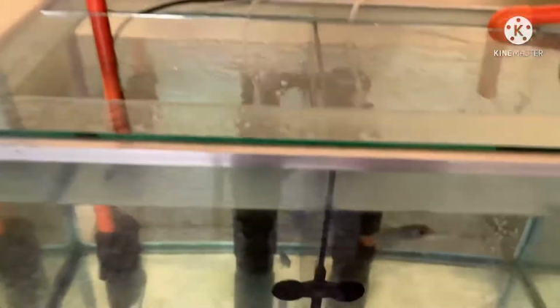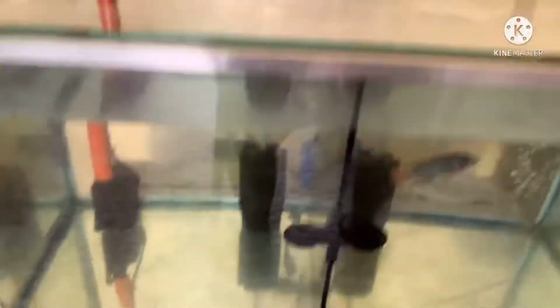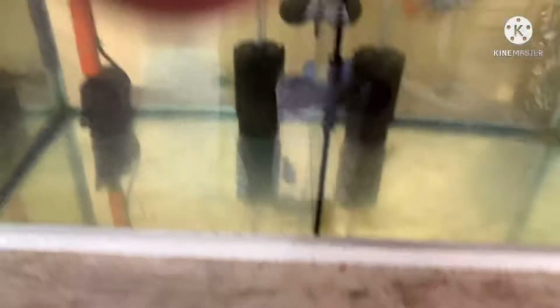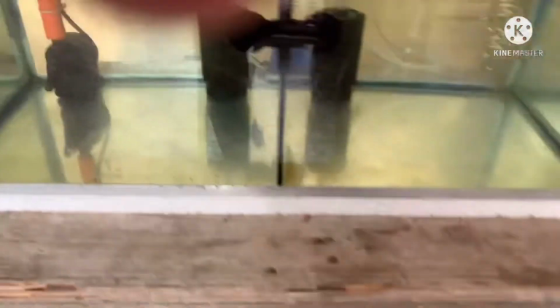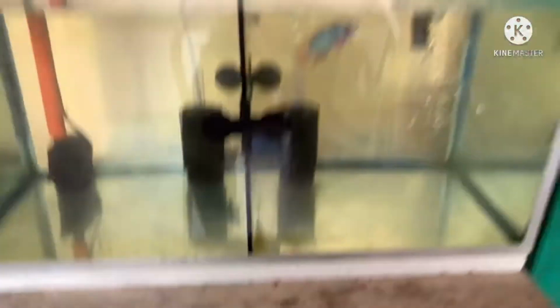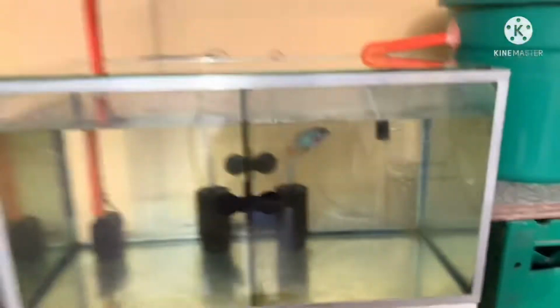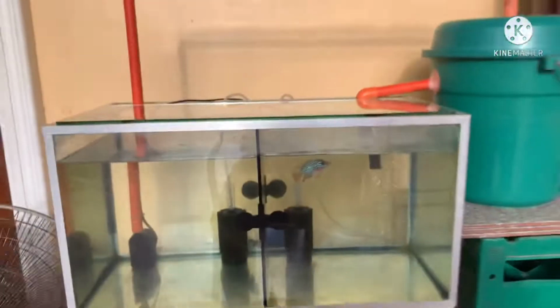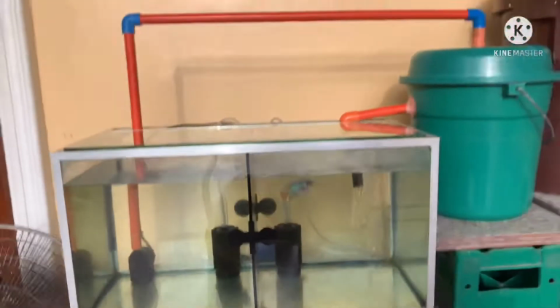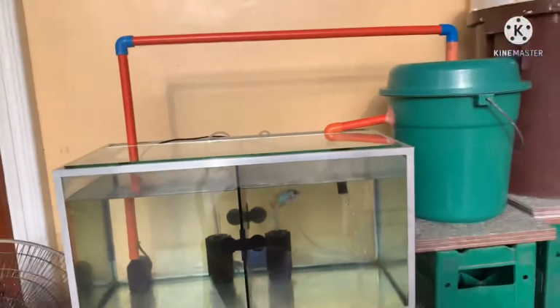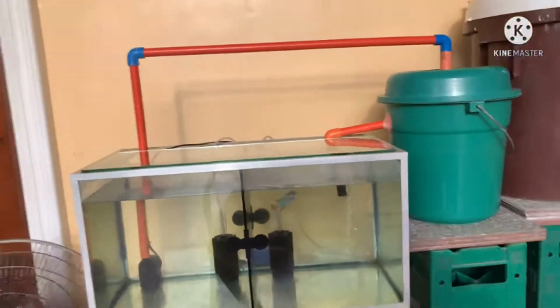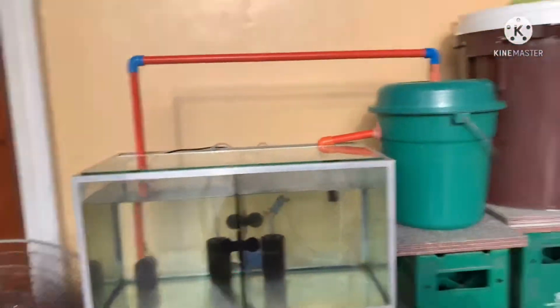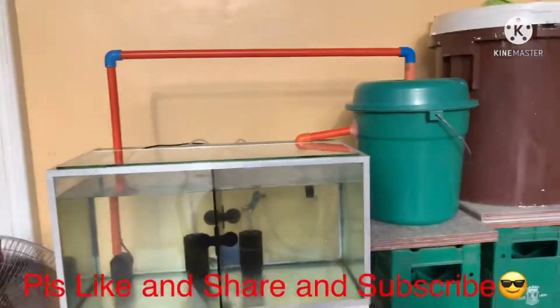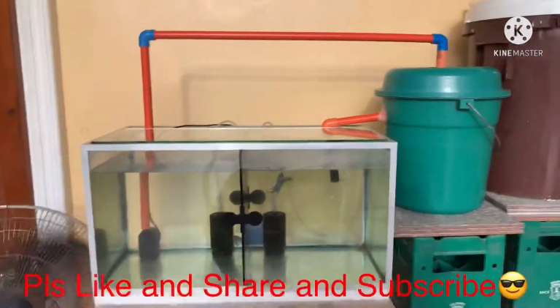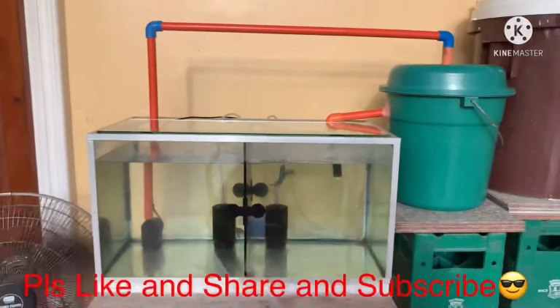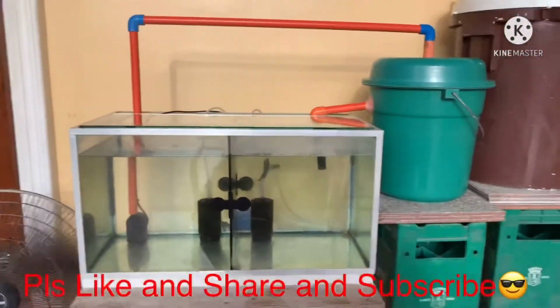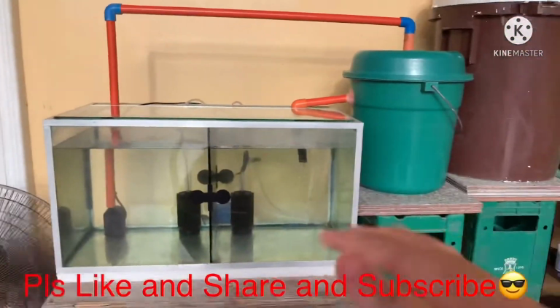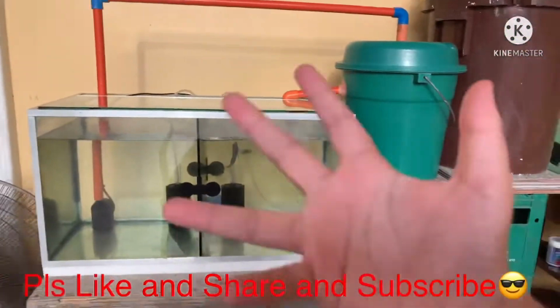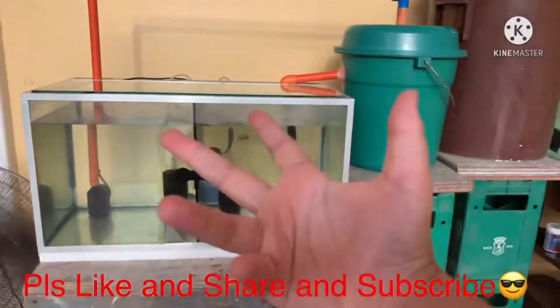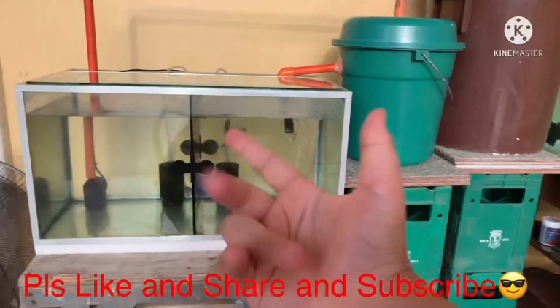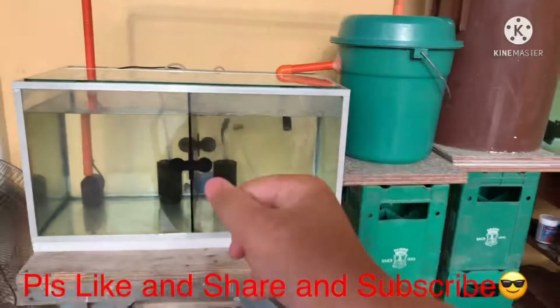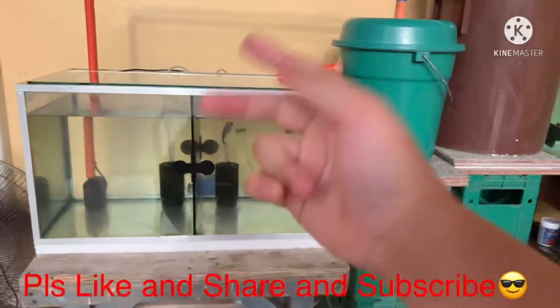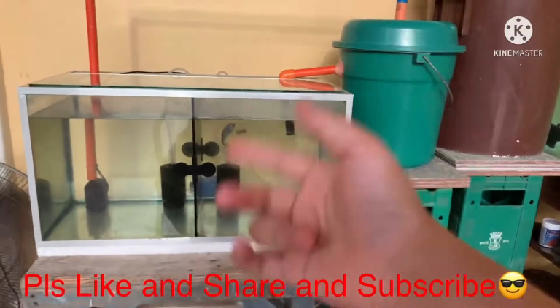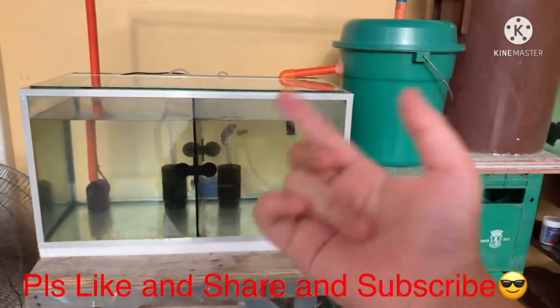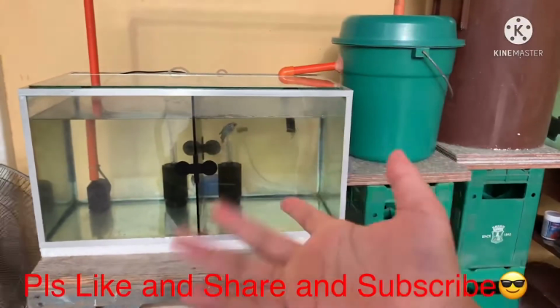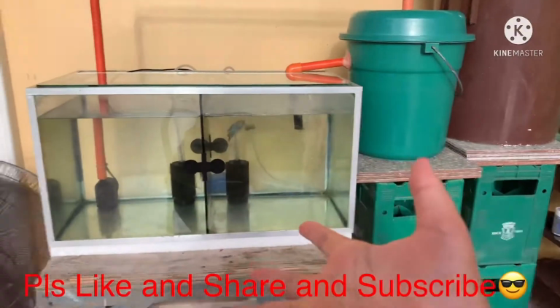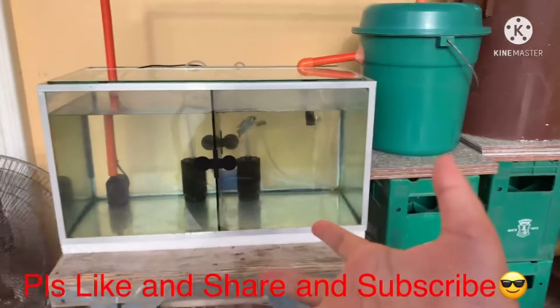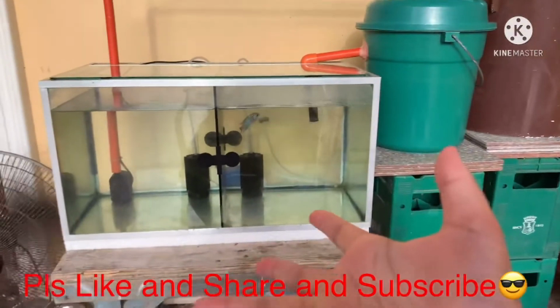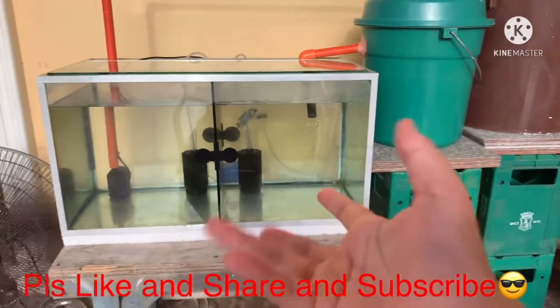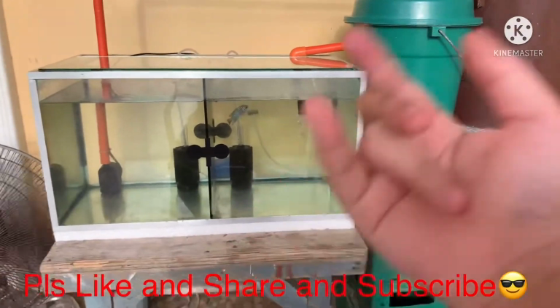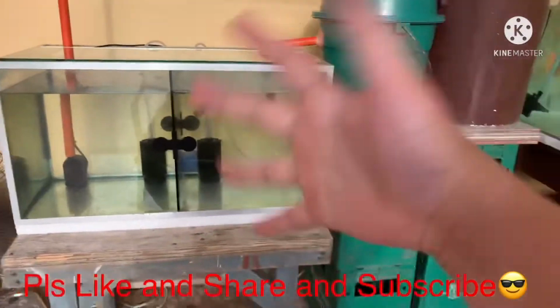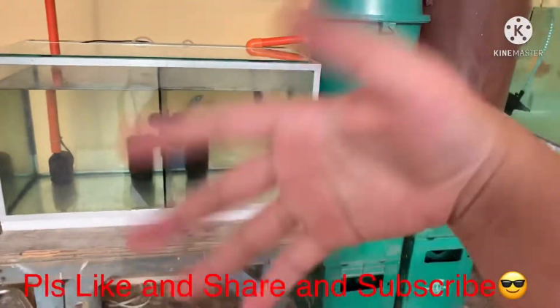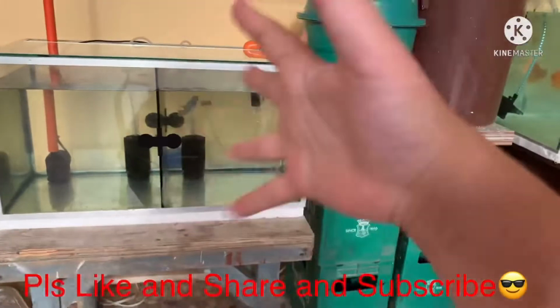Bye guys! Please like and subscribe and share. Bye!